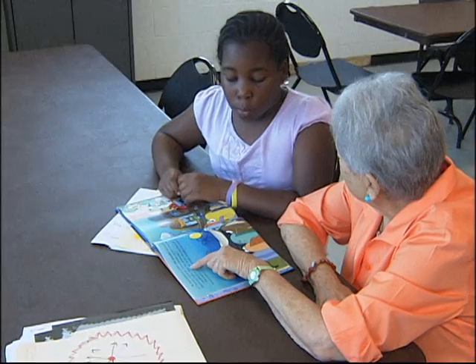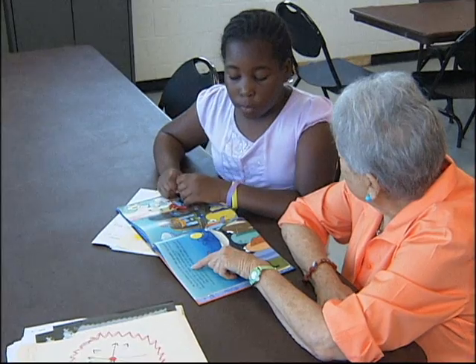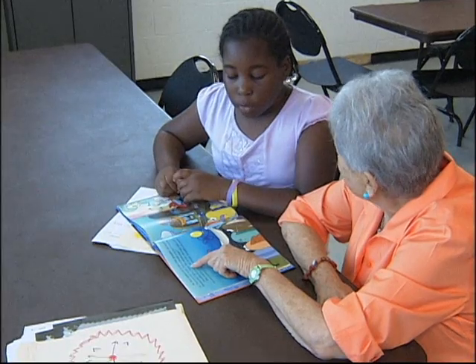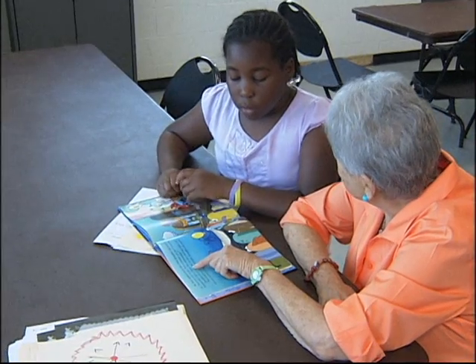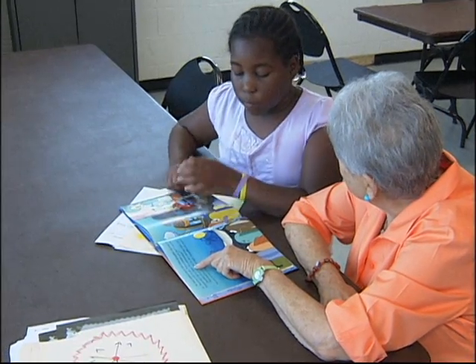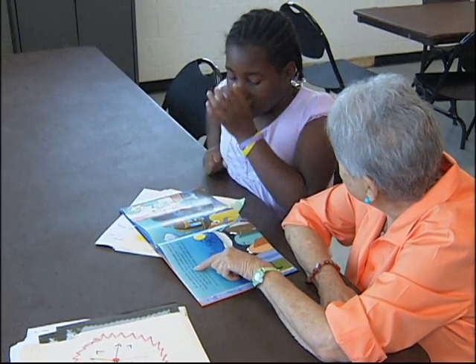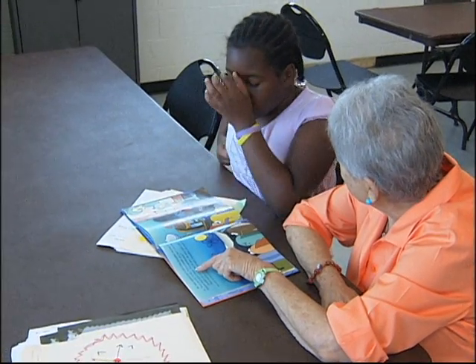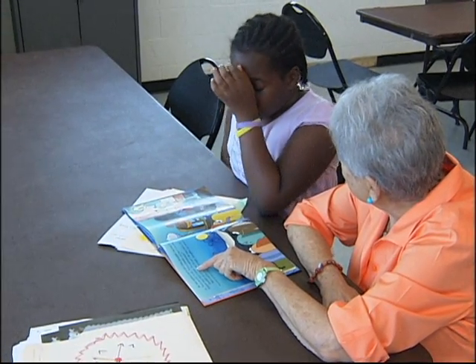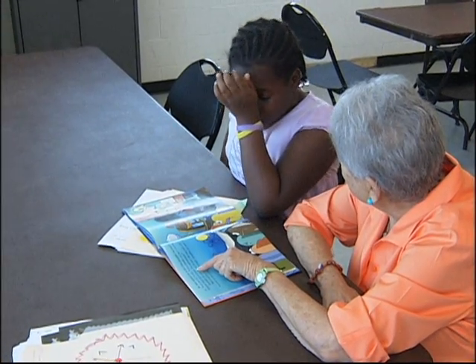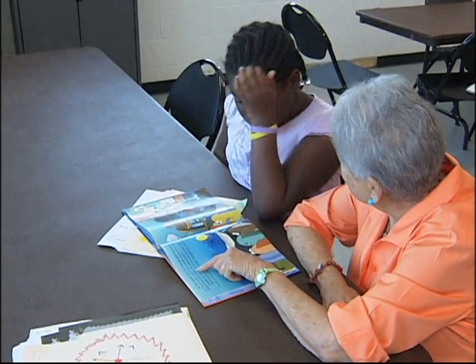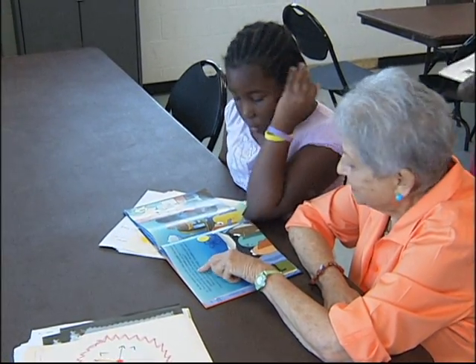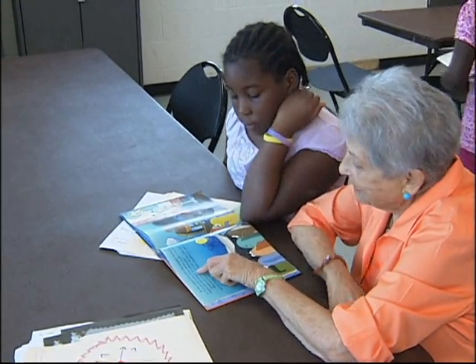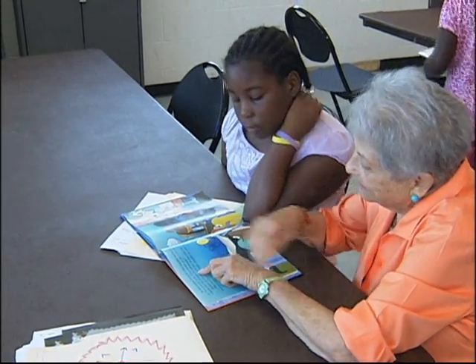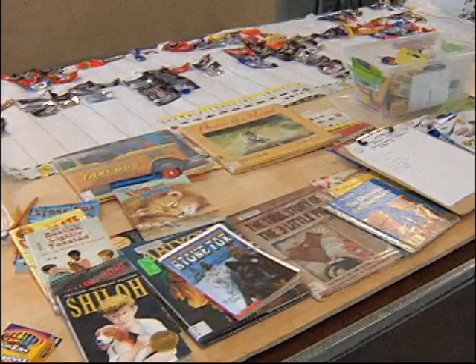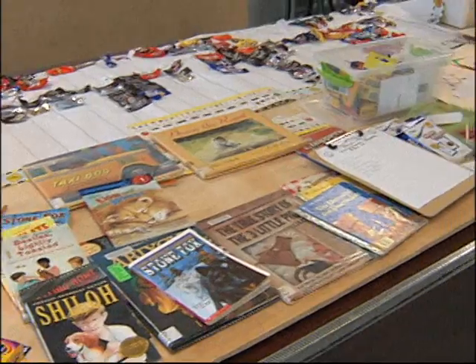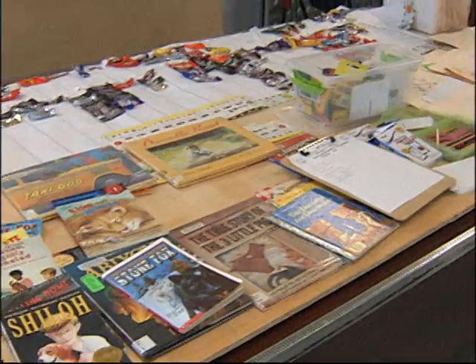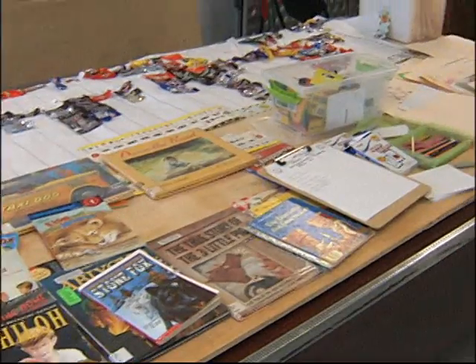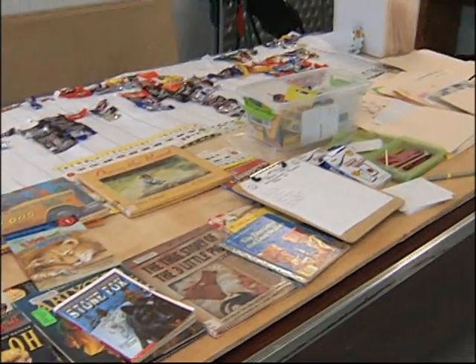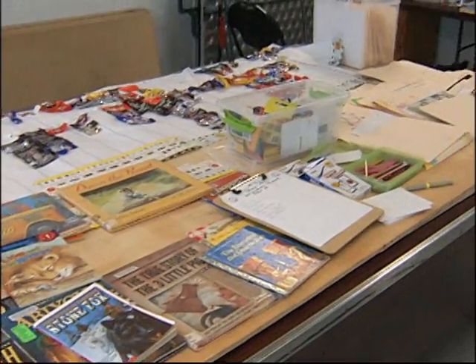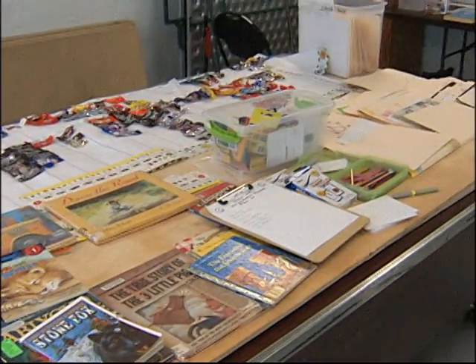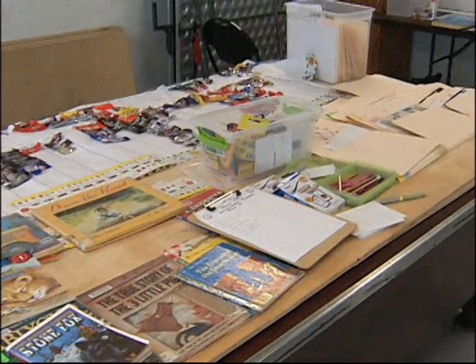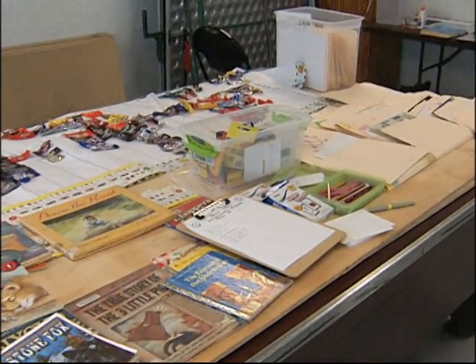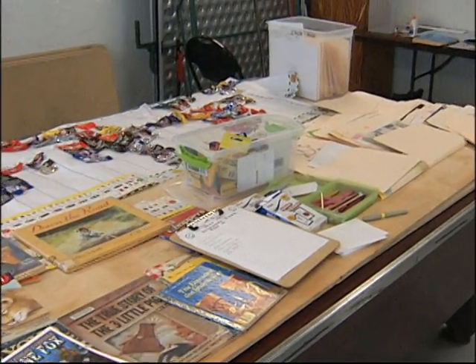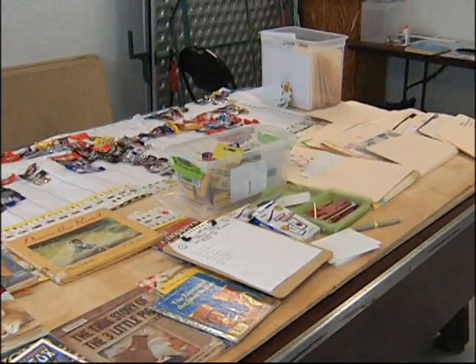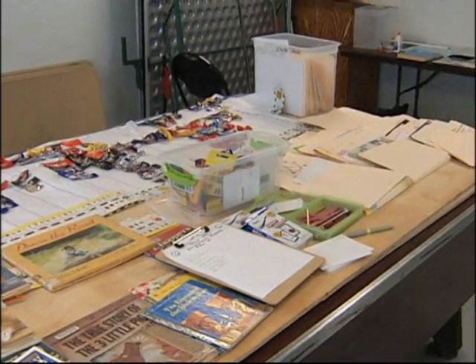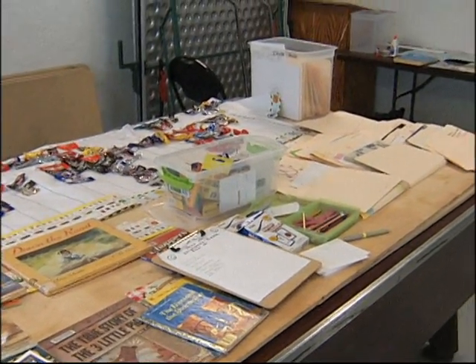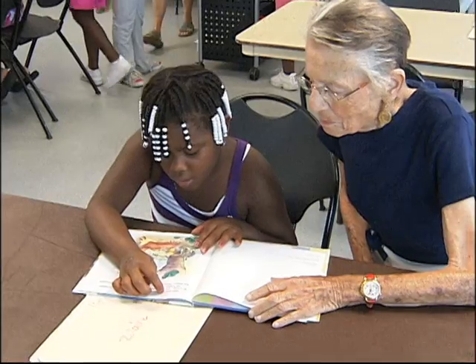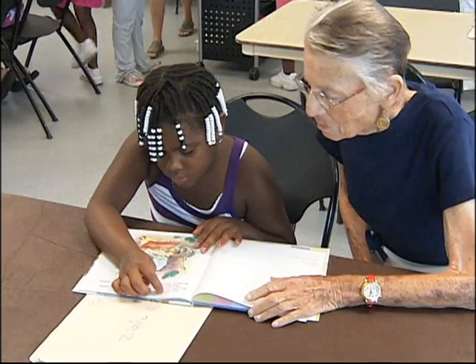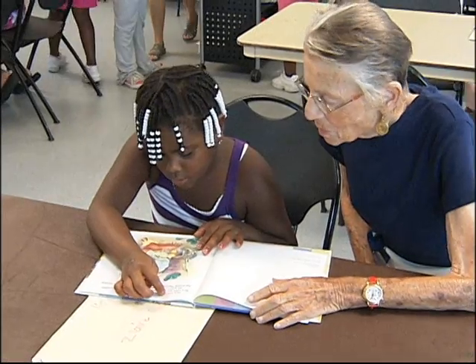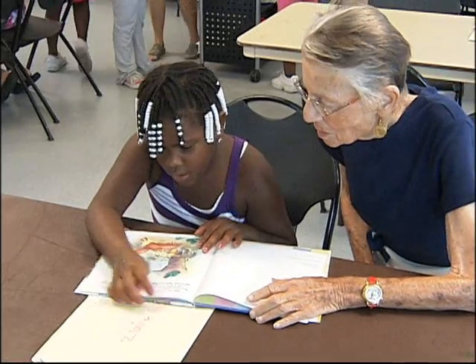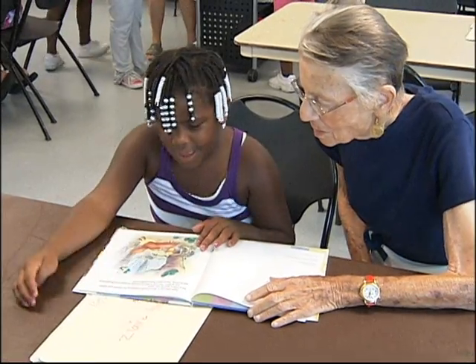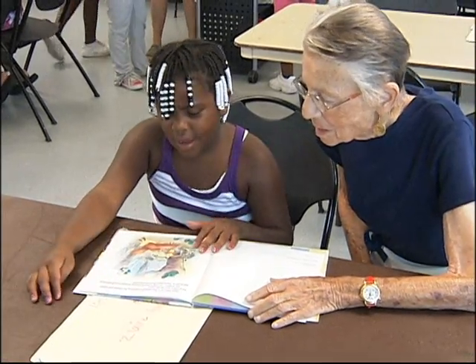For two months, the group meets twice a week. Books and school supplies are provided for the 60 kids who go through the free program.